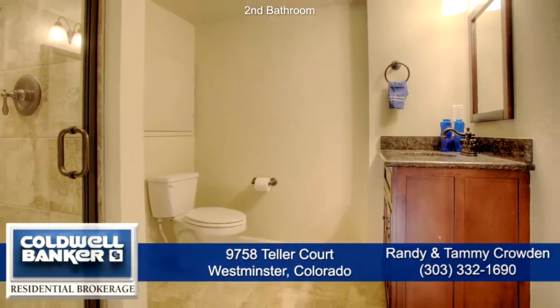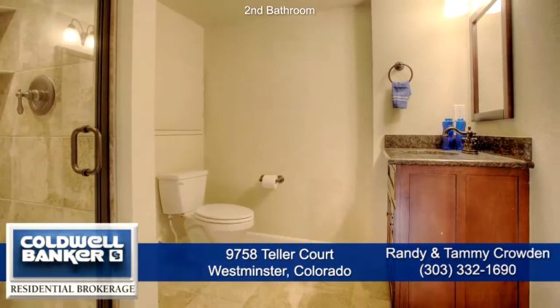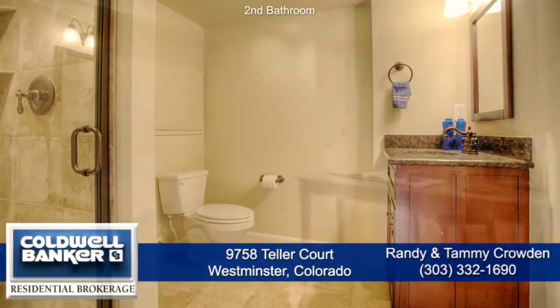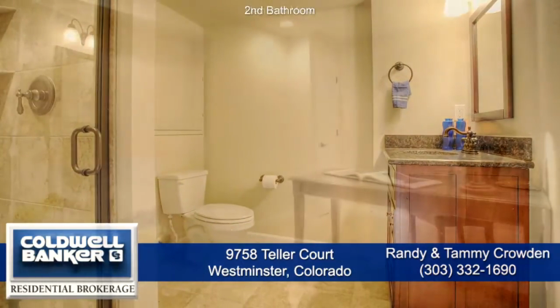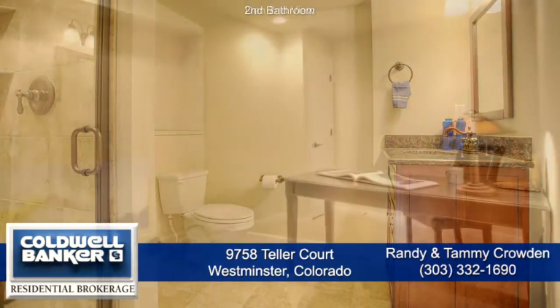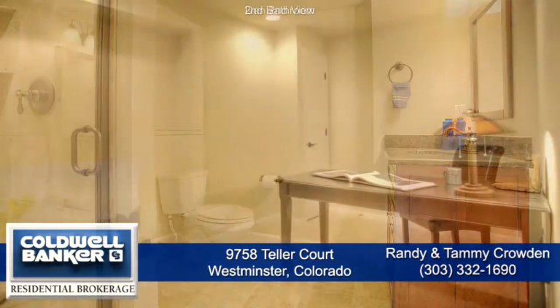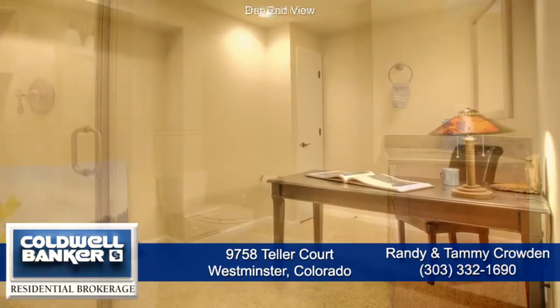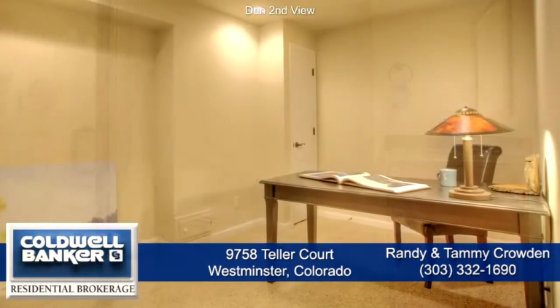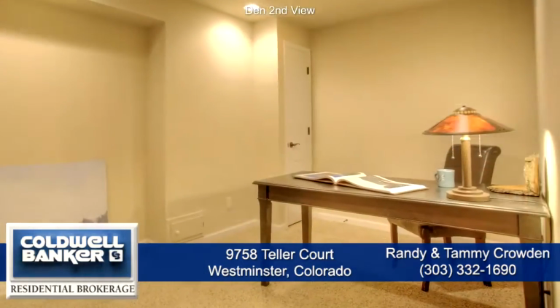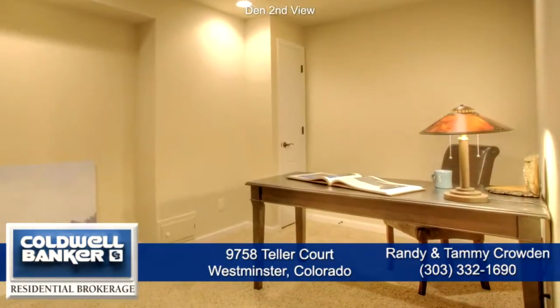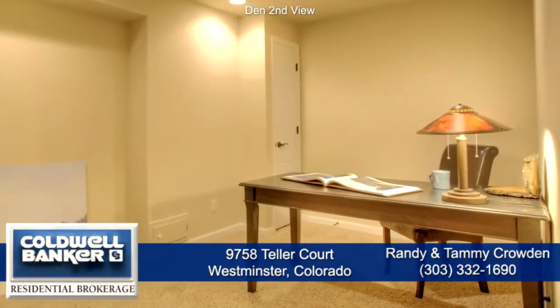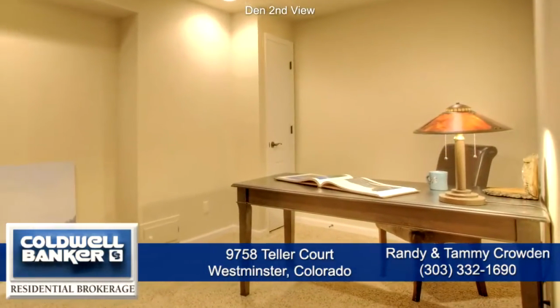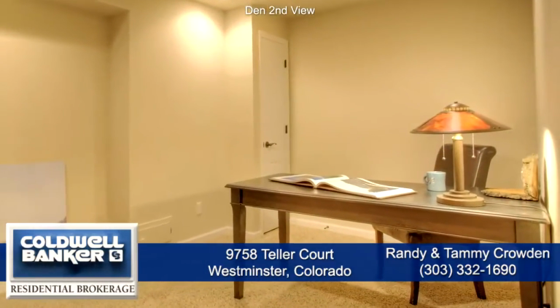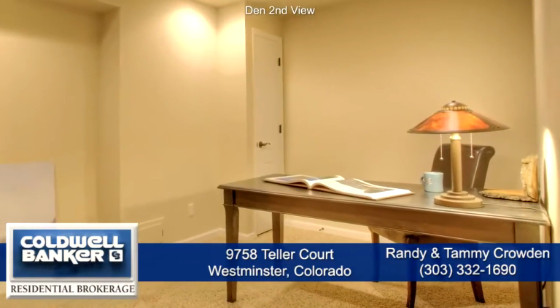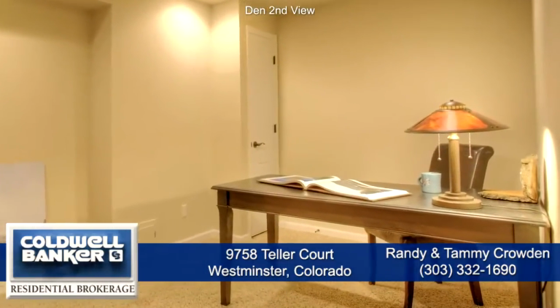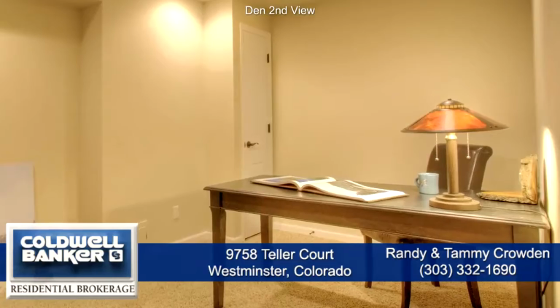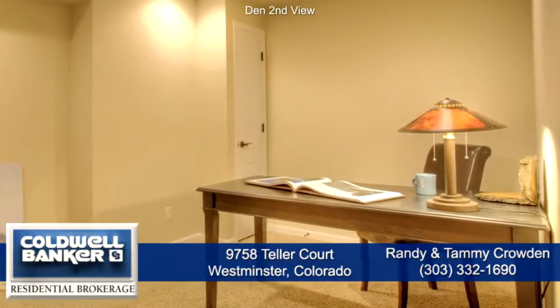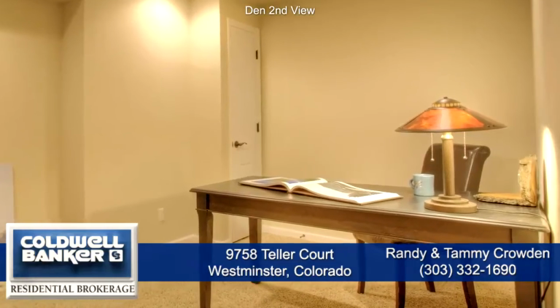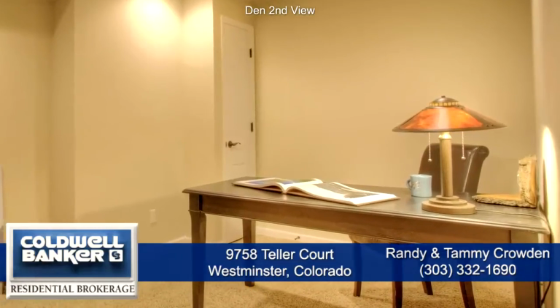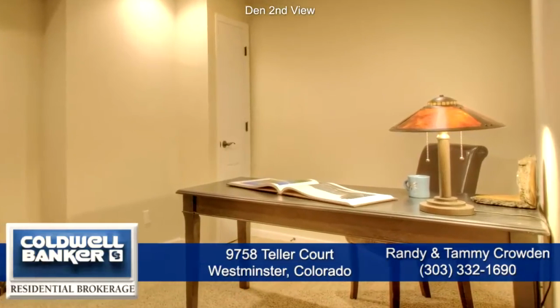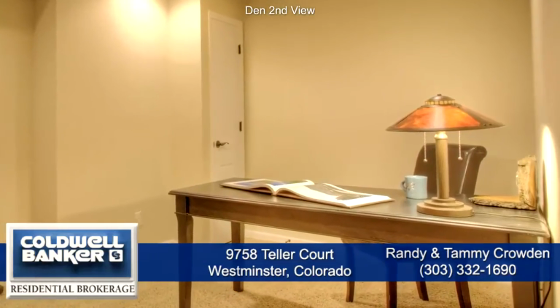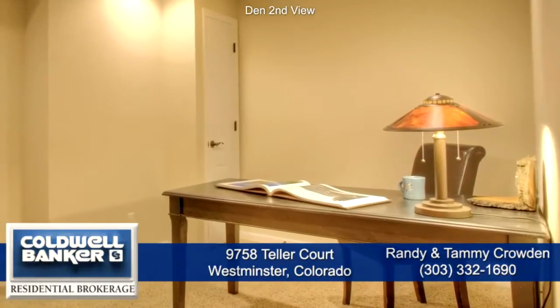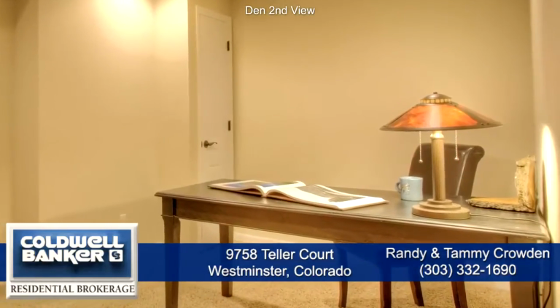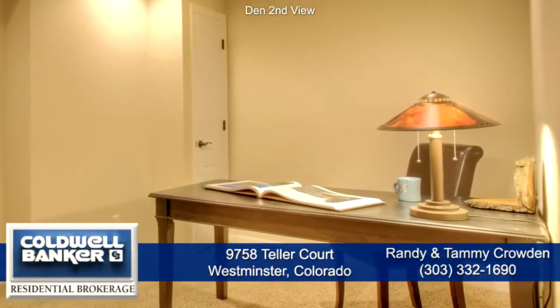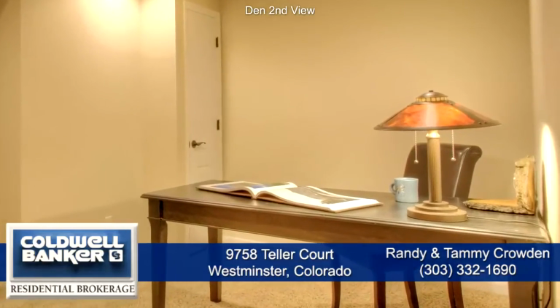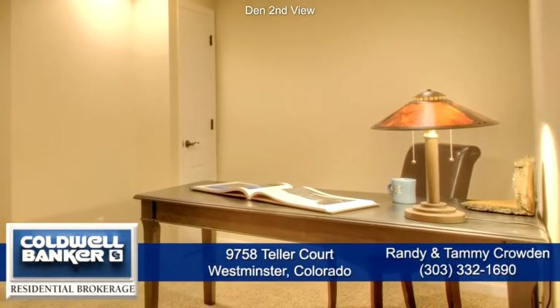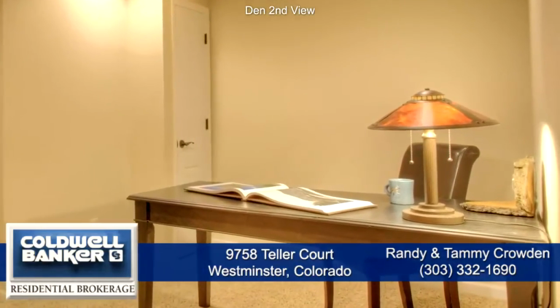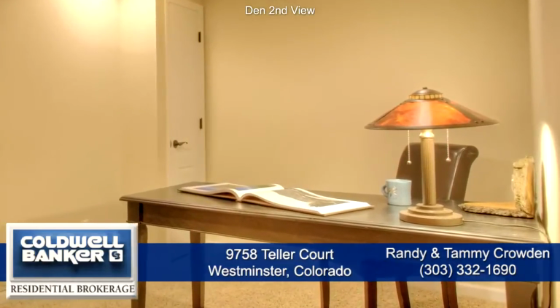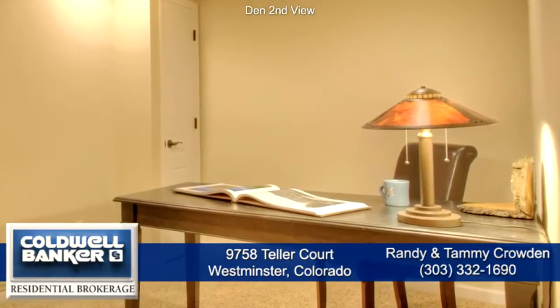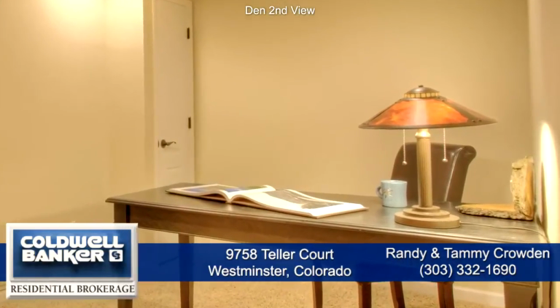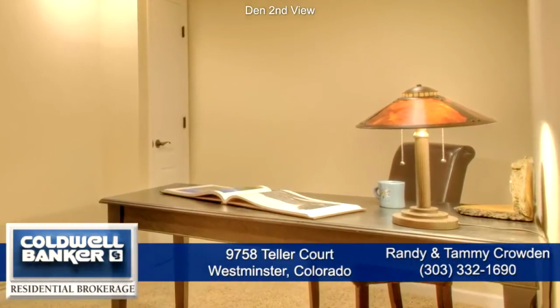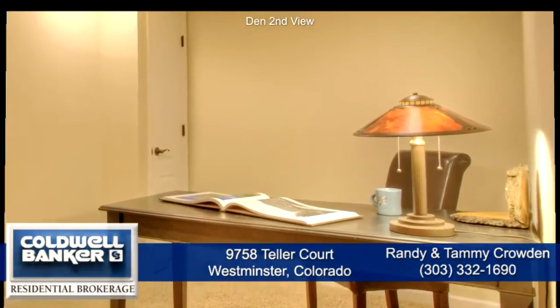In the basement, you'll find a space for a home office. This could also be used for a rec room or home theater.